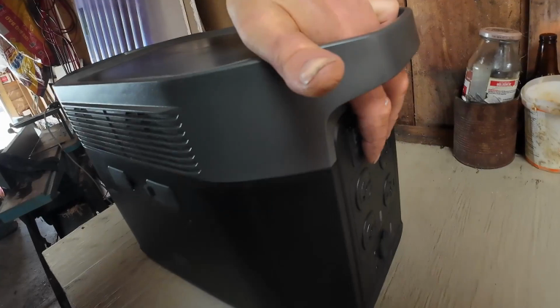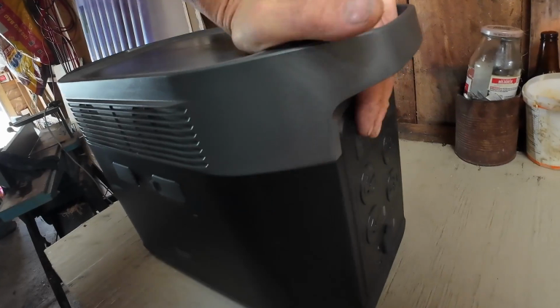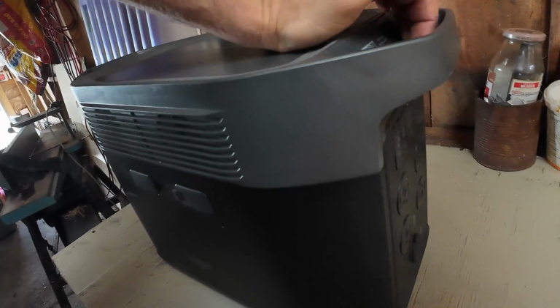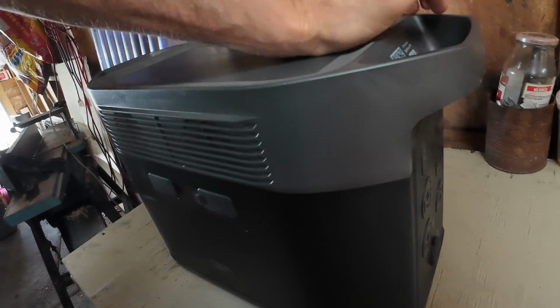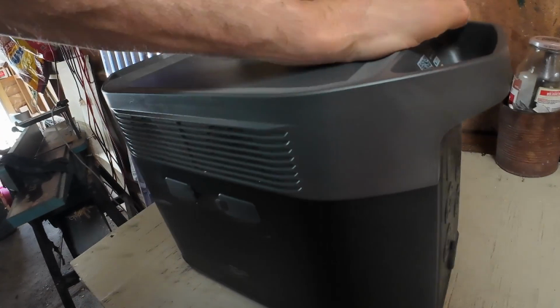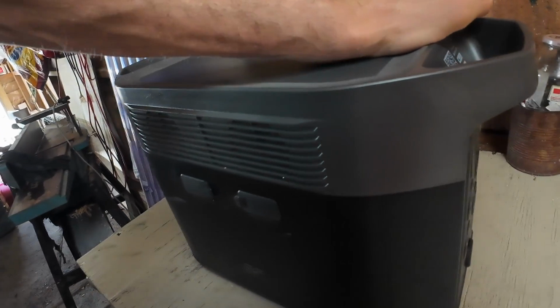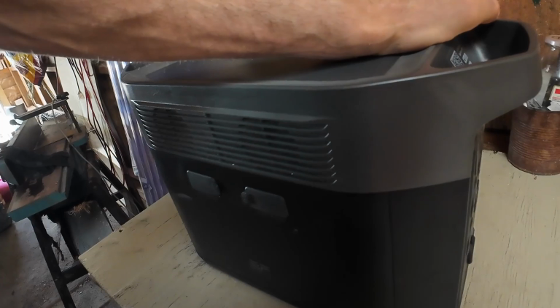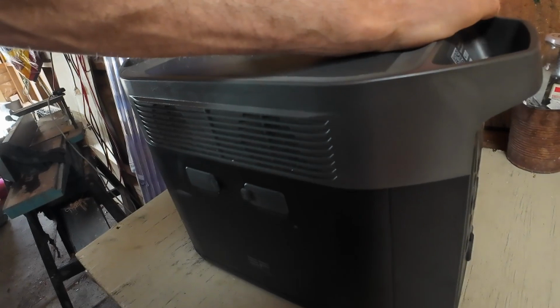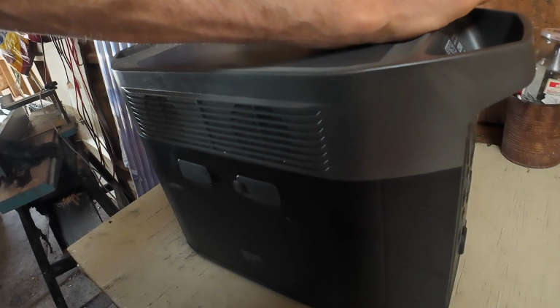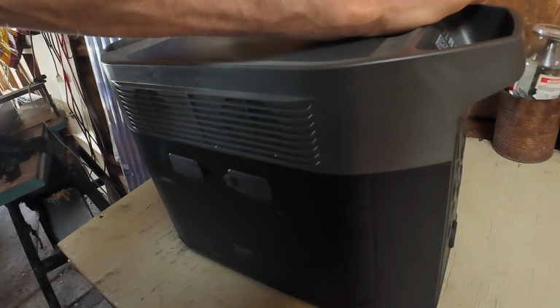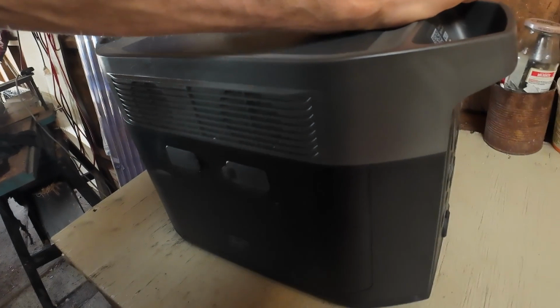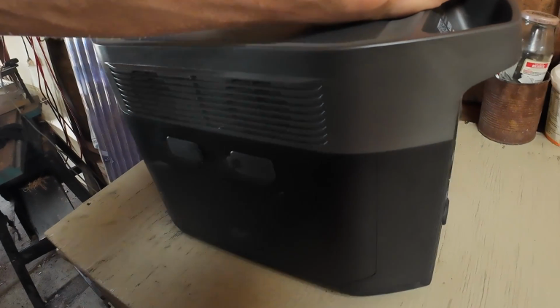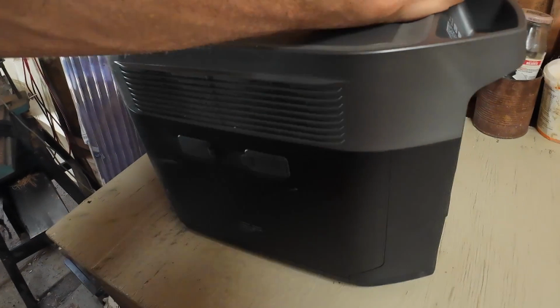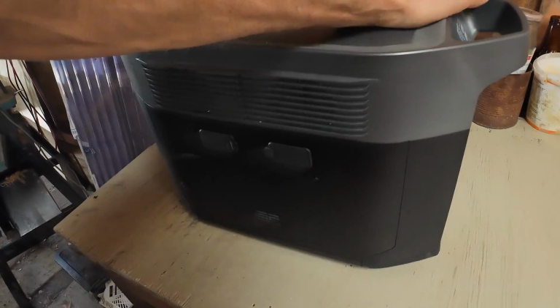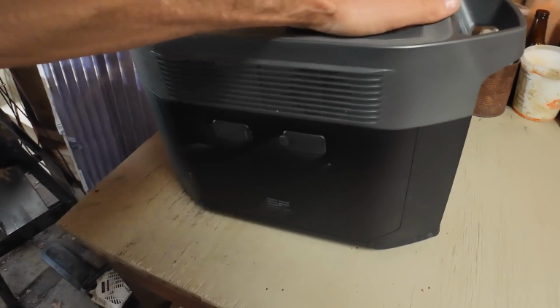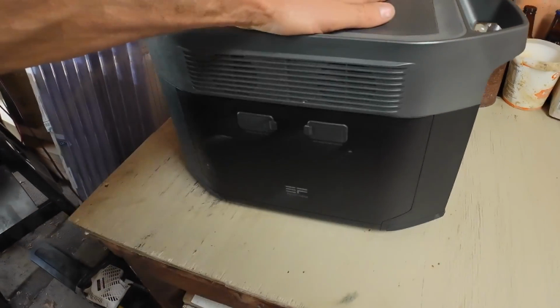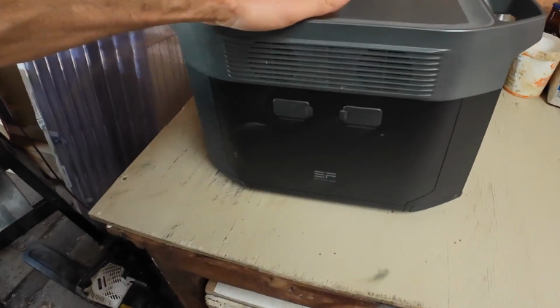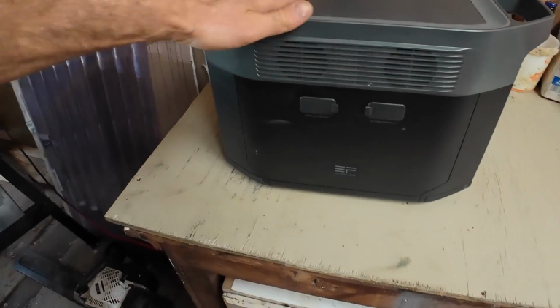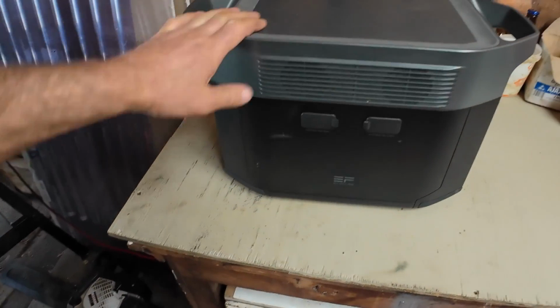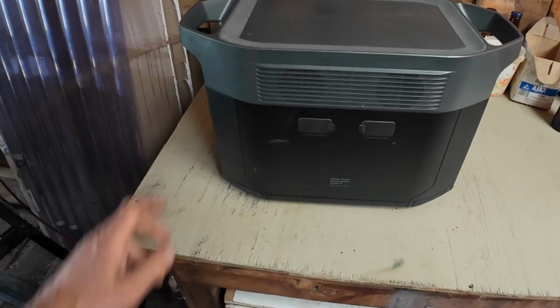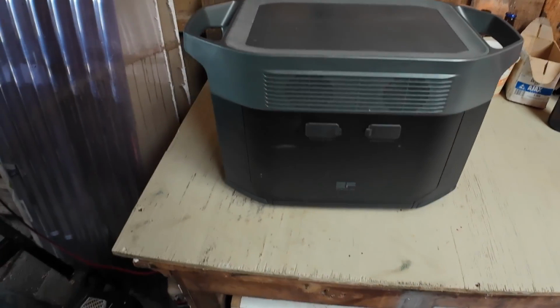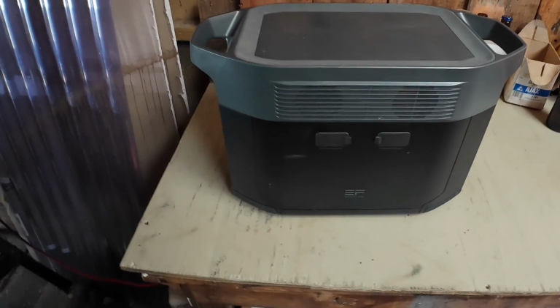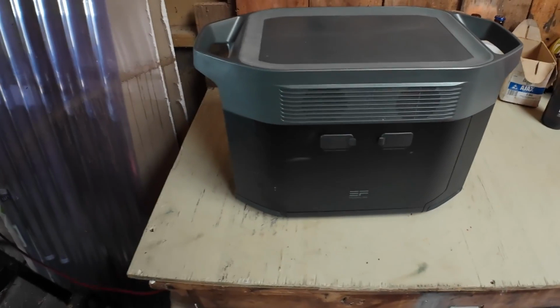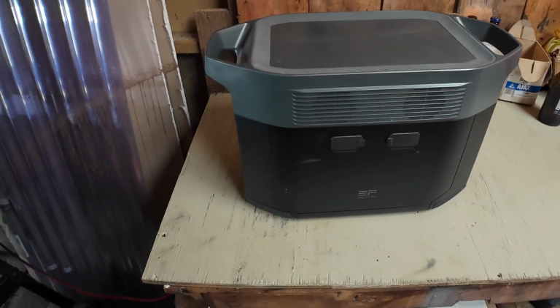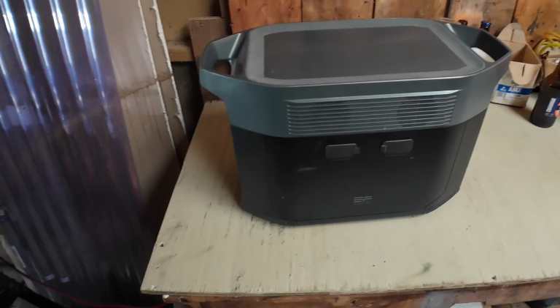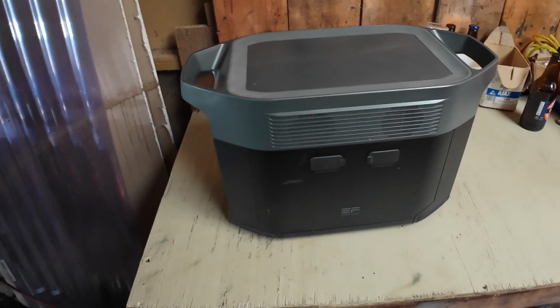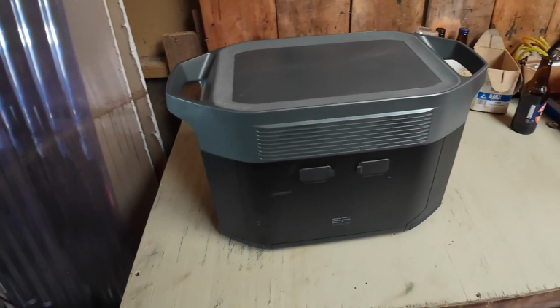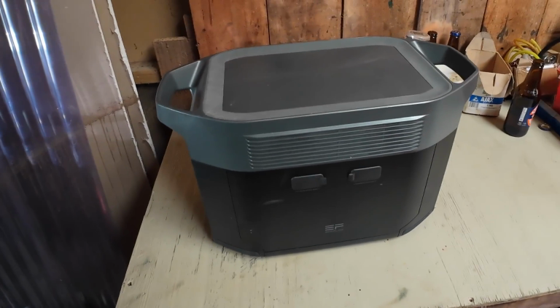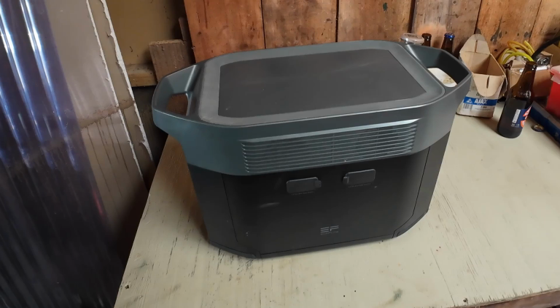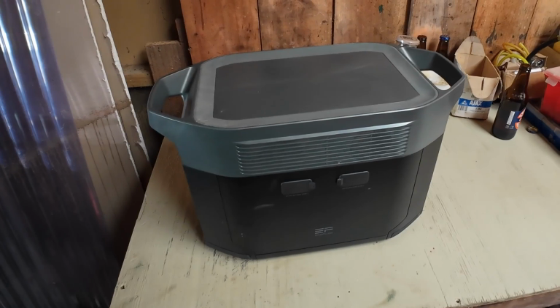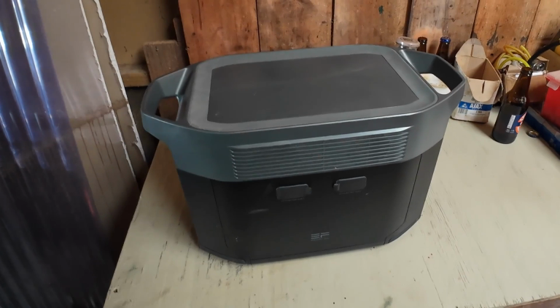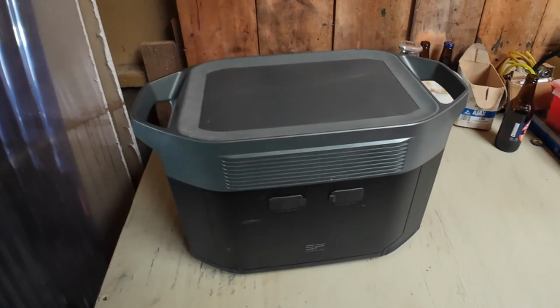They just sent me another one — a new one under warranty — so nothing to lose by pulling it apart and seeing what's going on.